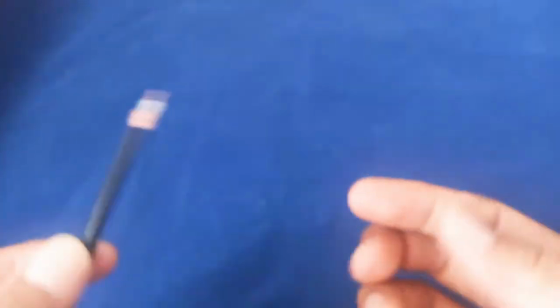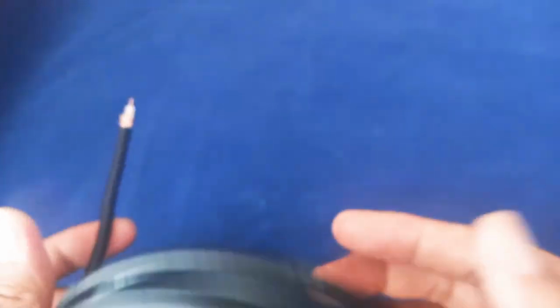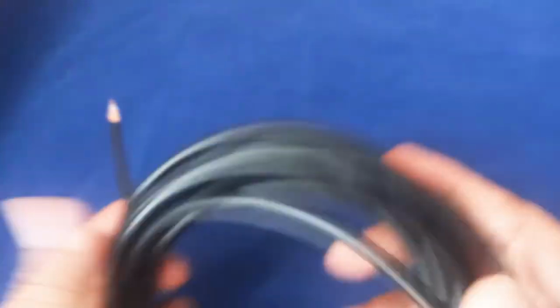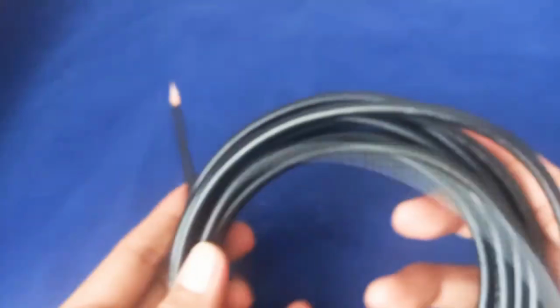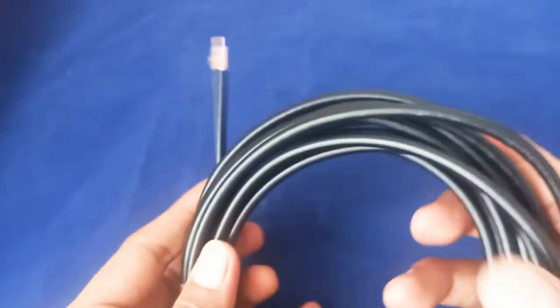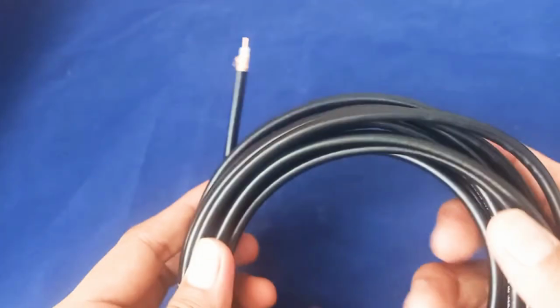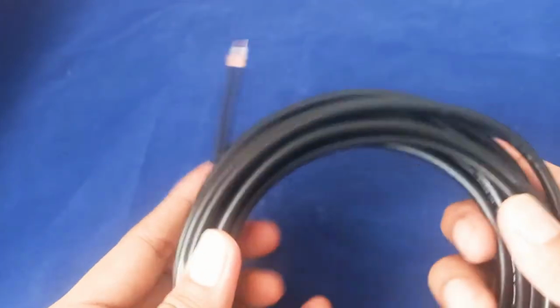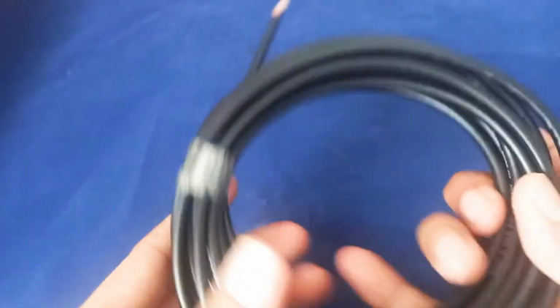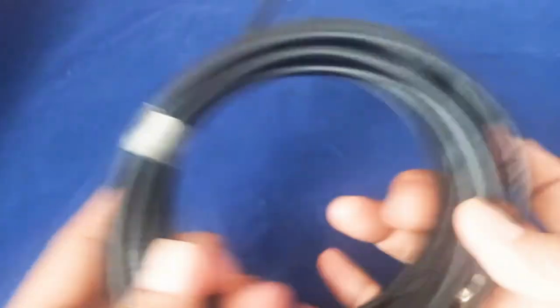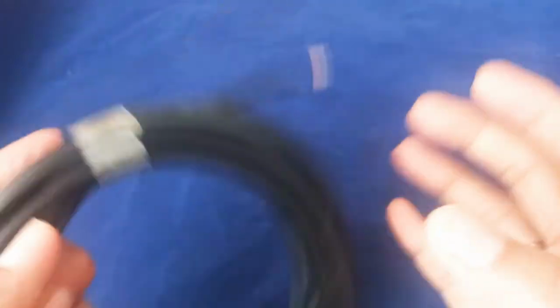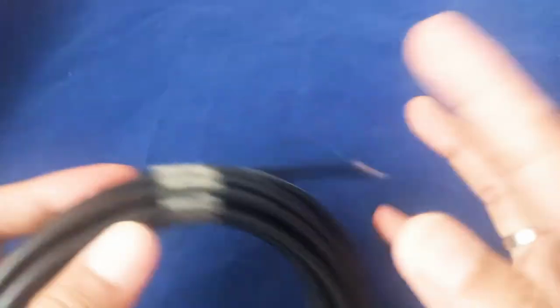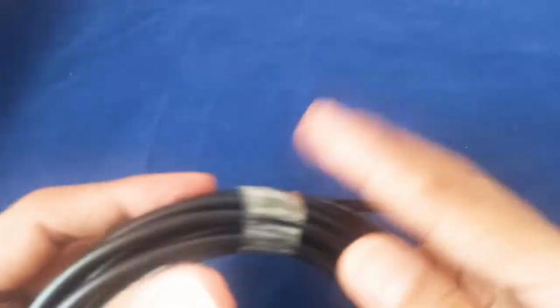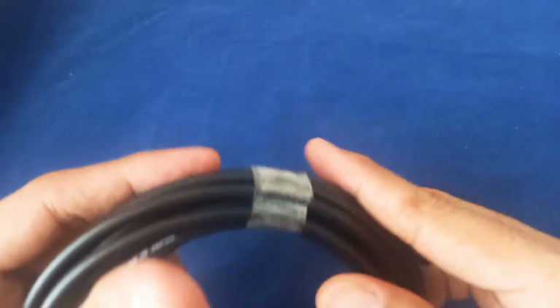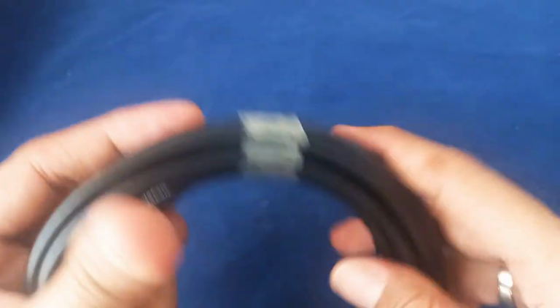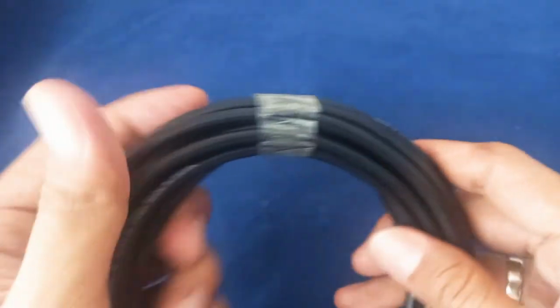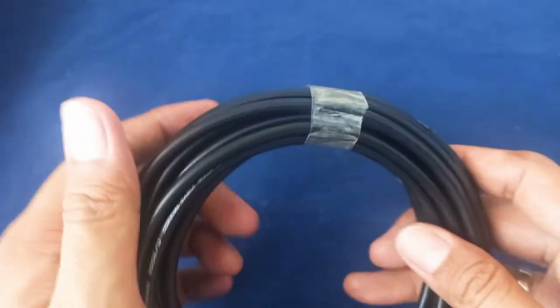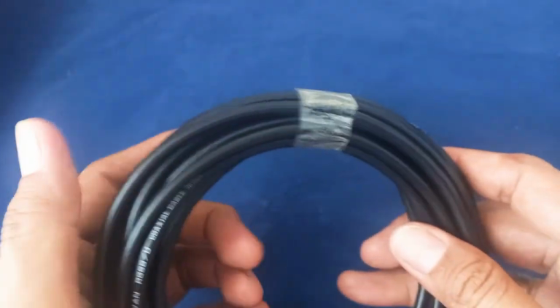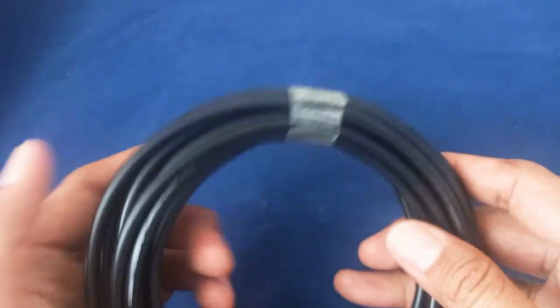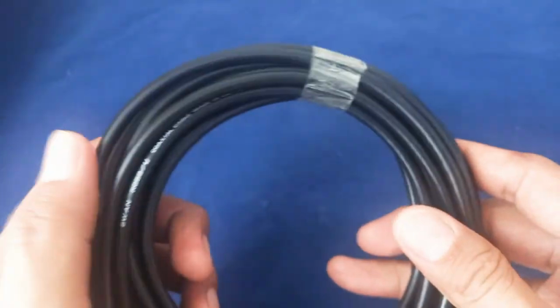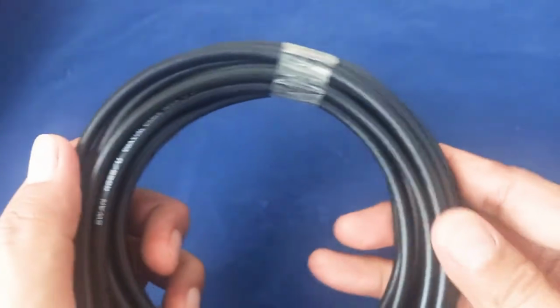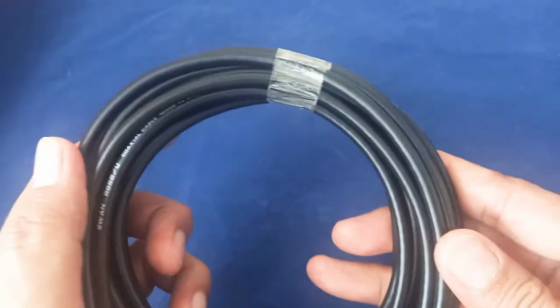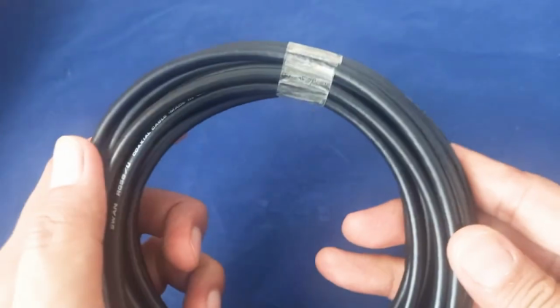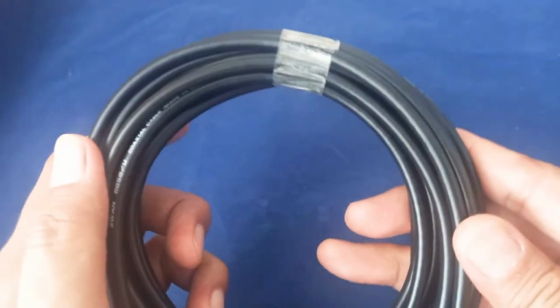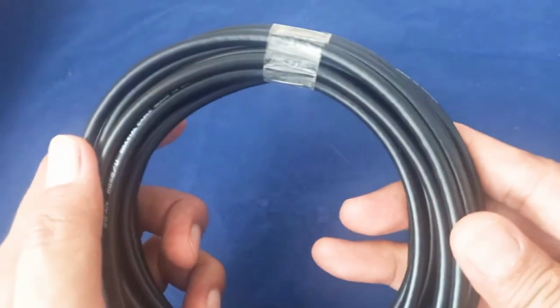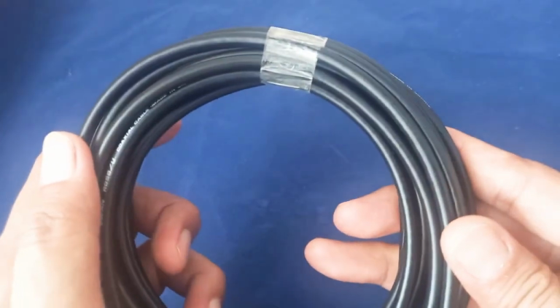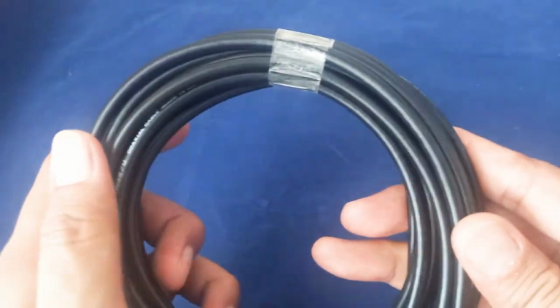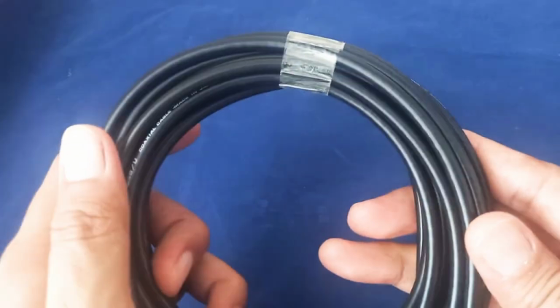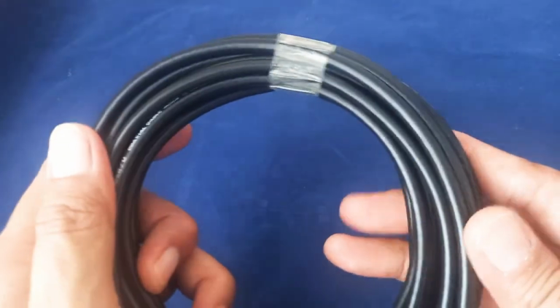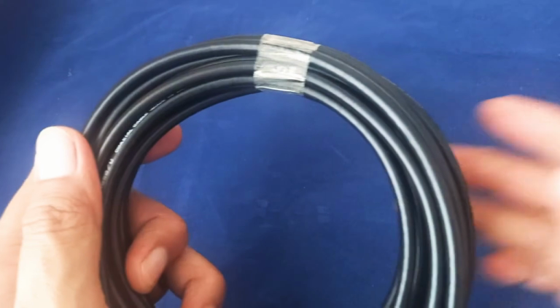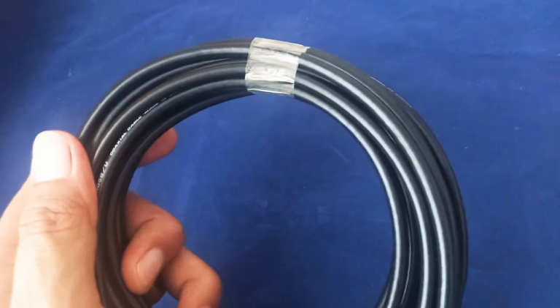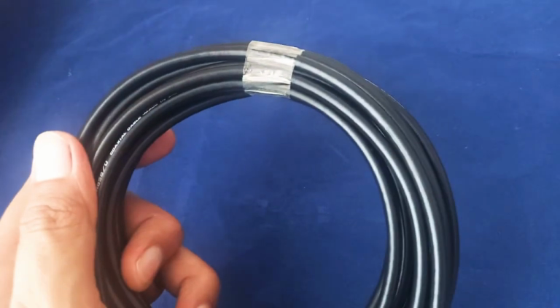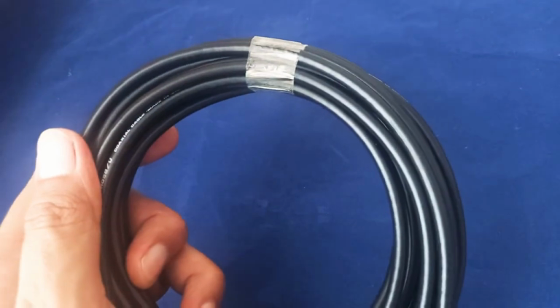It's also available in our shop — Ship from Philippines on Lazada. Thank you for watching. This is a 50-ohm cable and it's available in my shop.